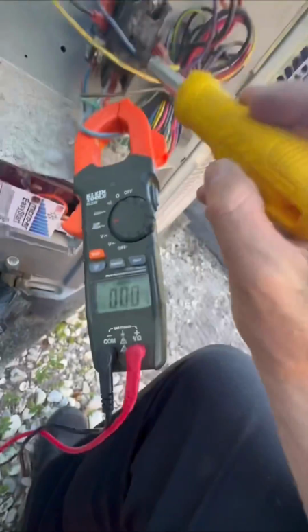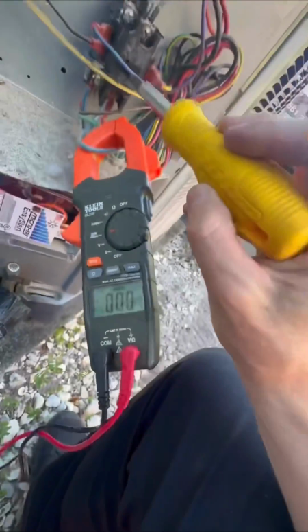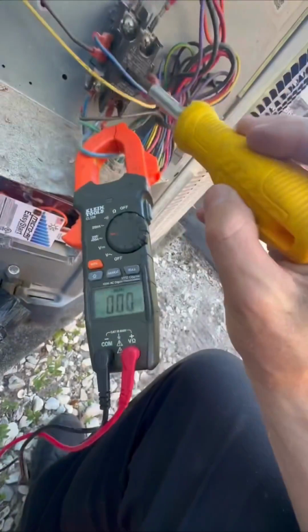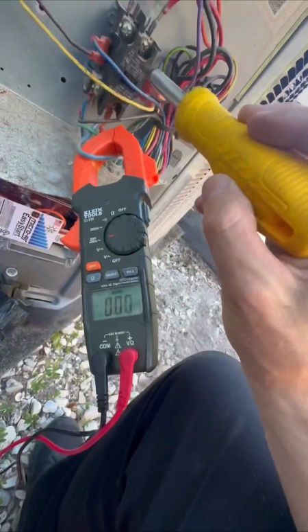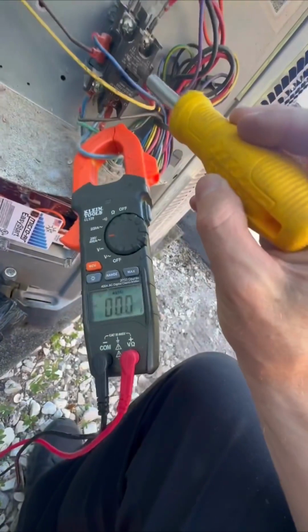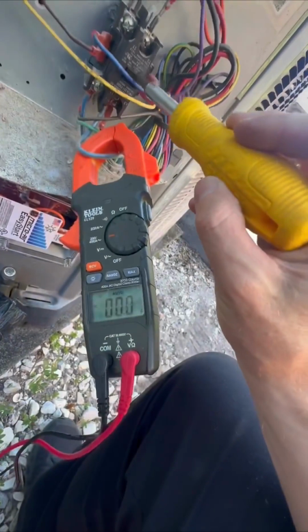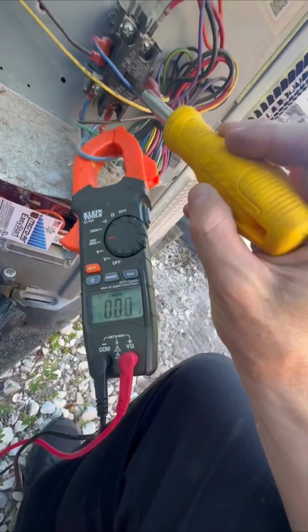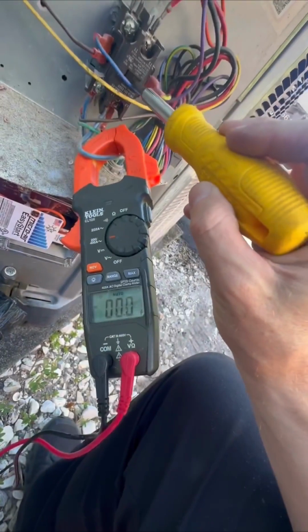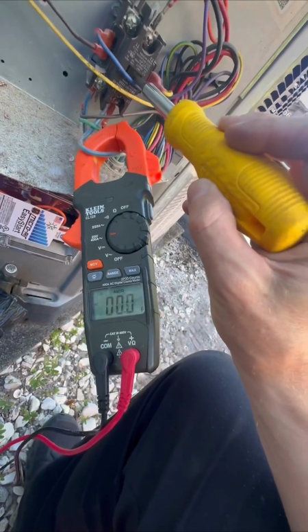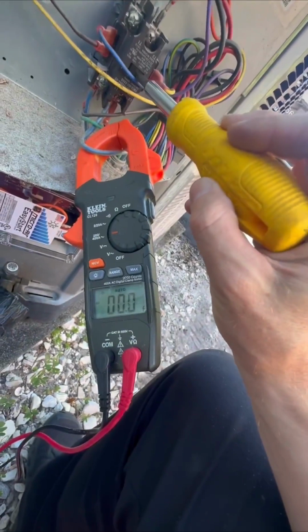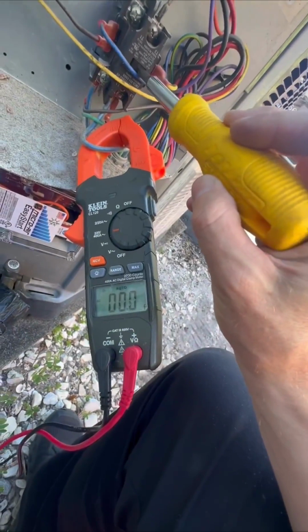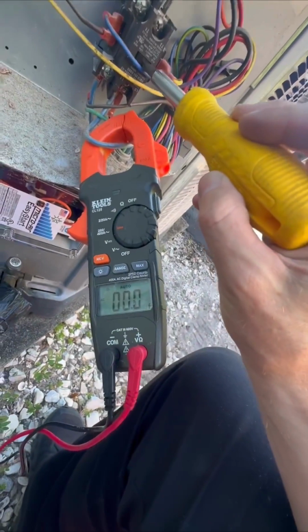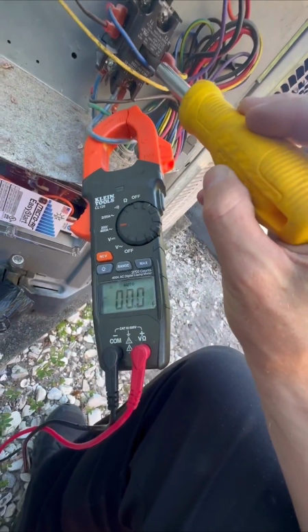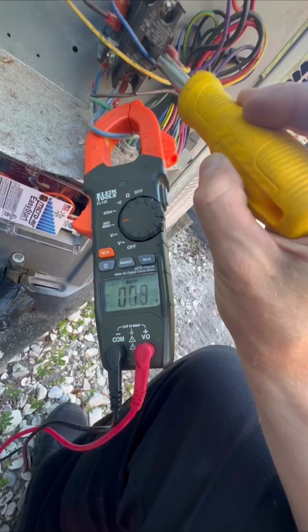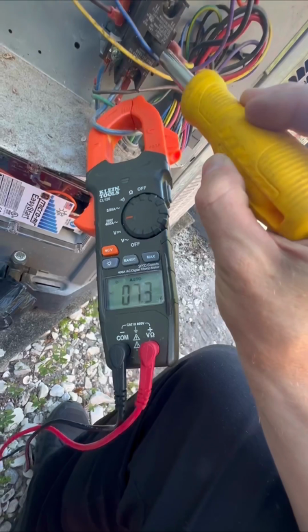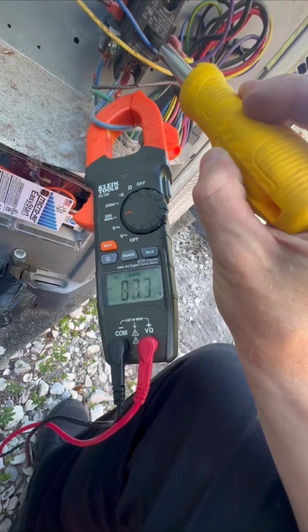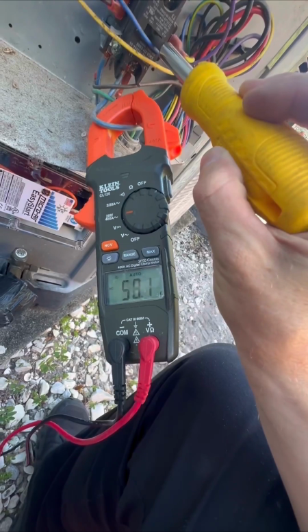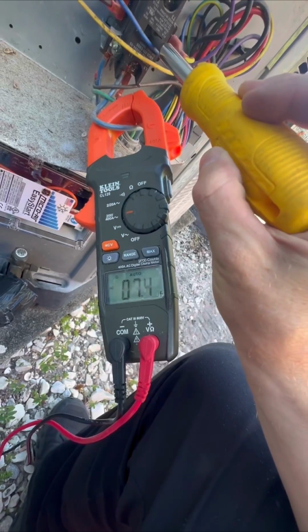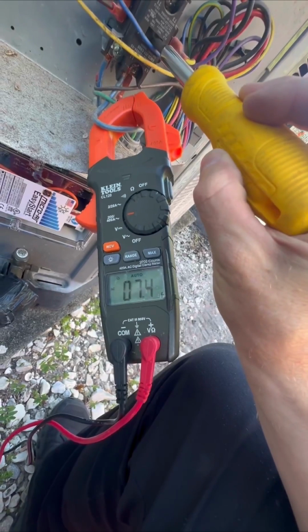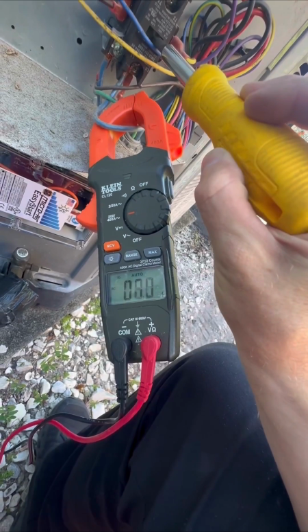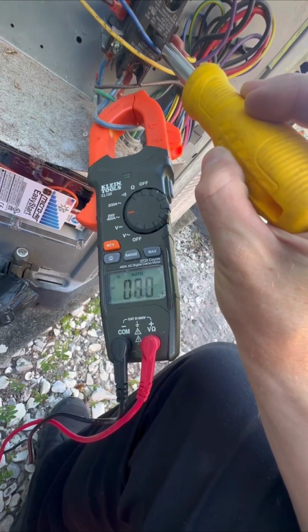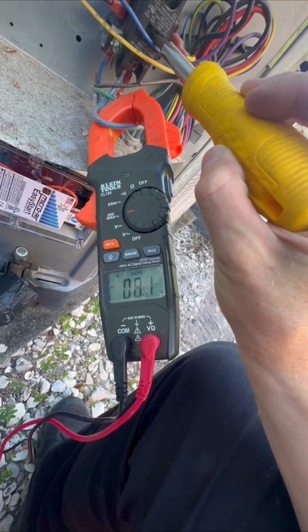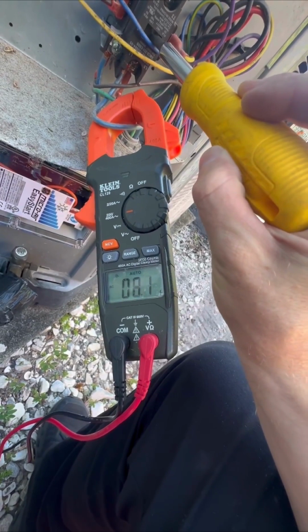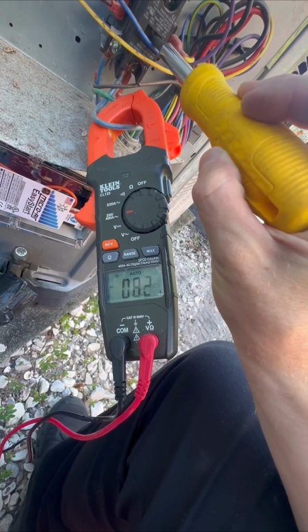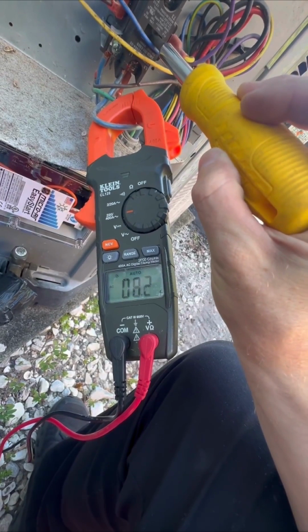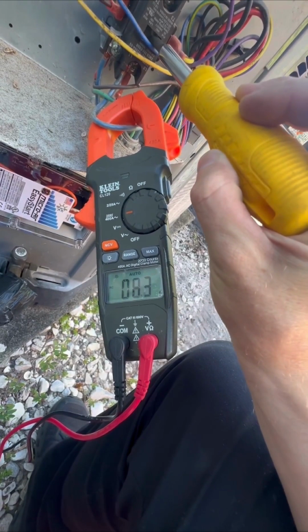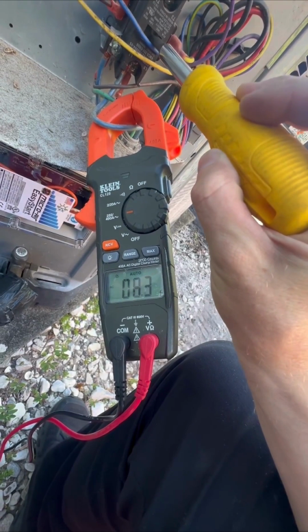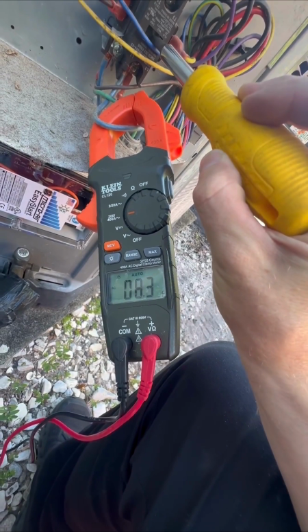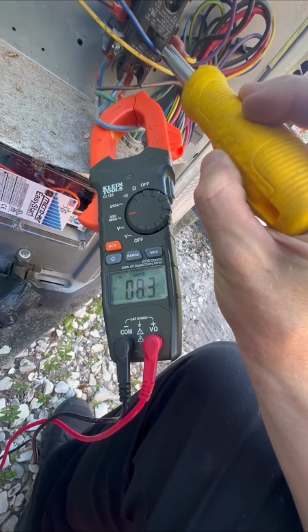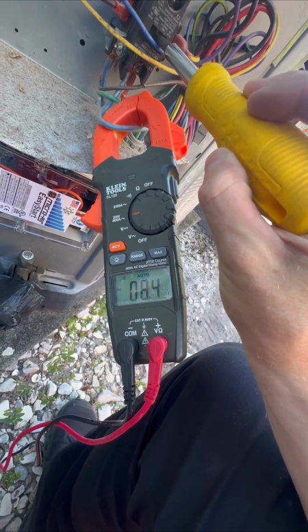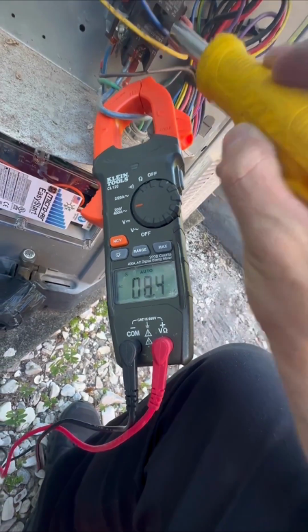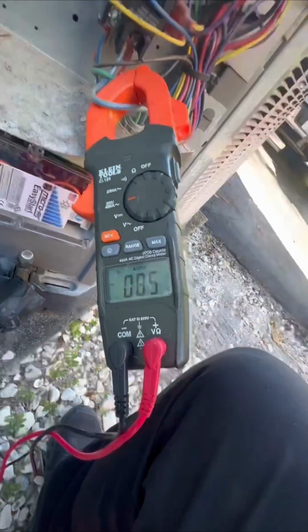Just on startup, though. So this is without it — 58 amps without the soft start kit.